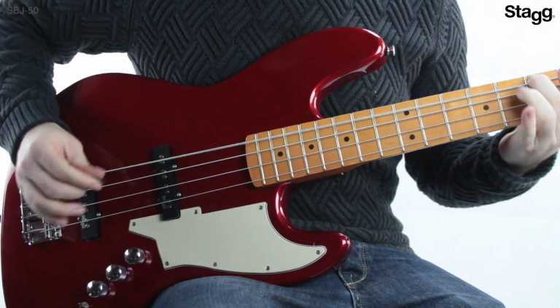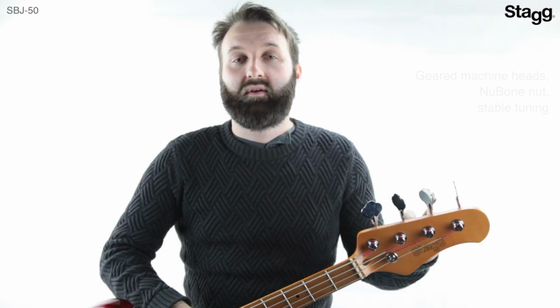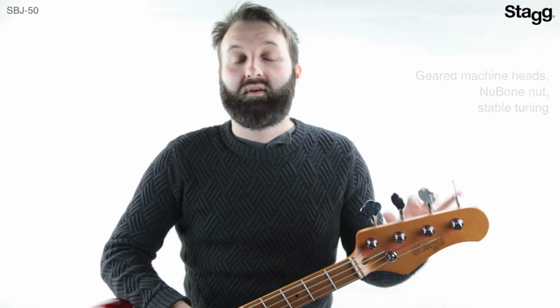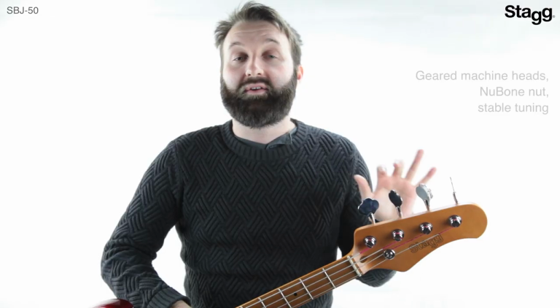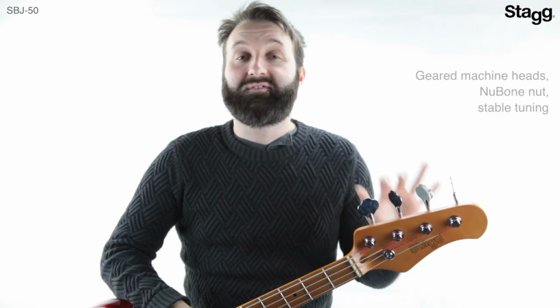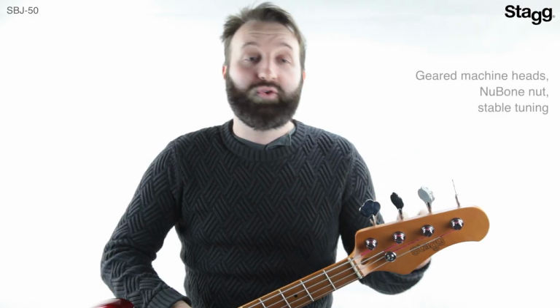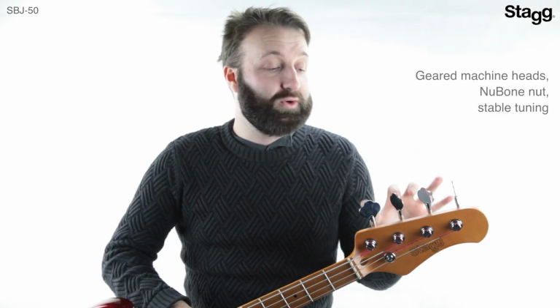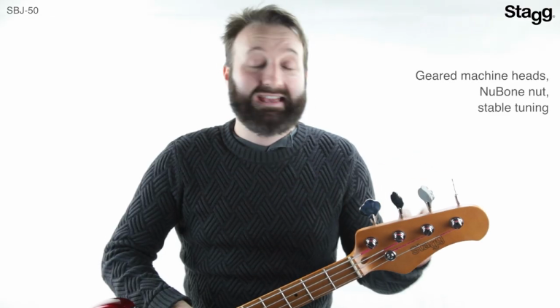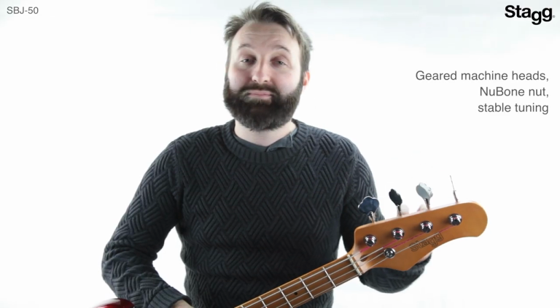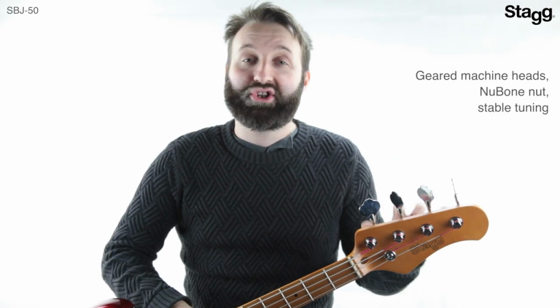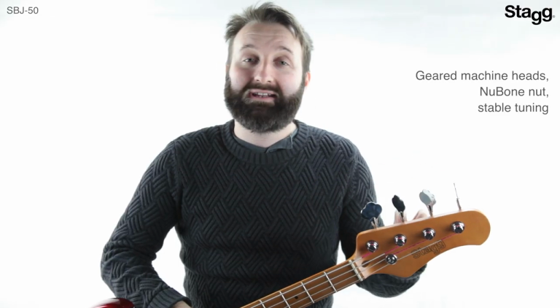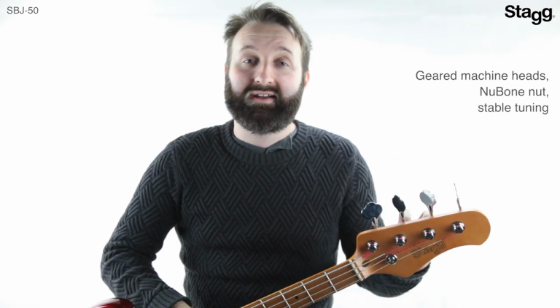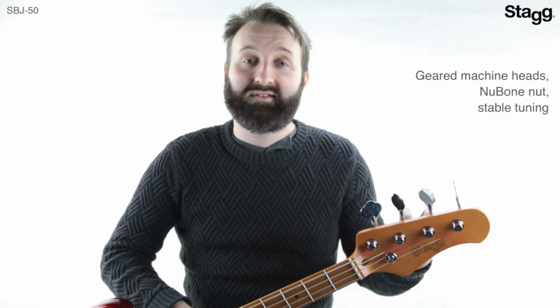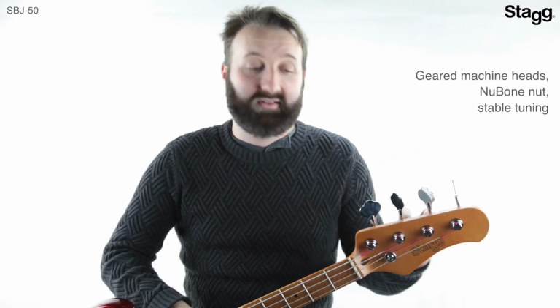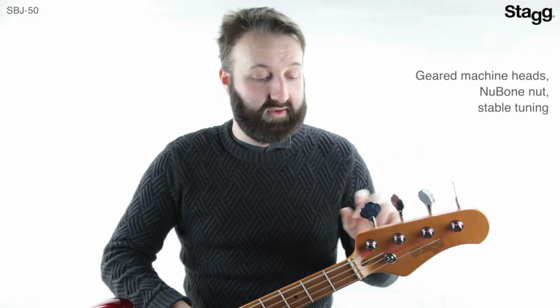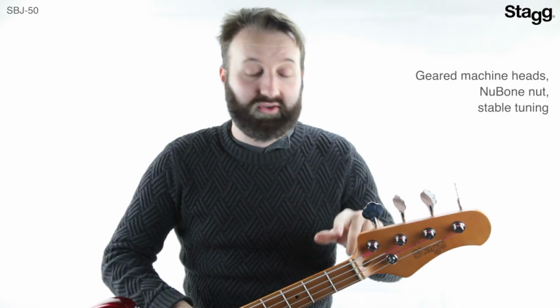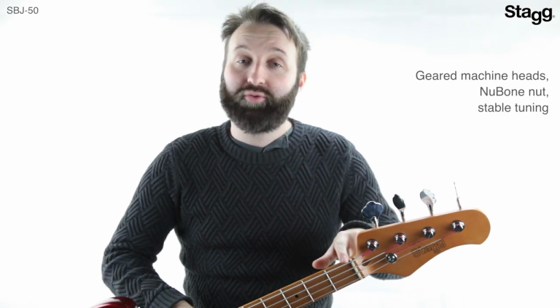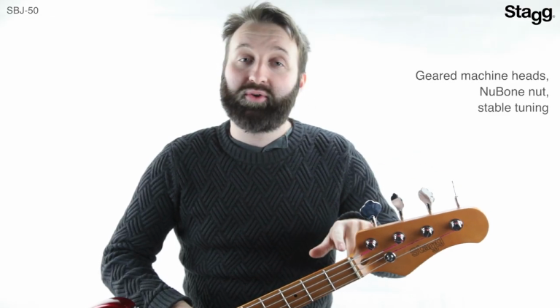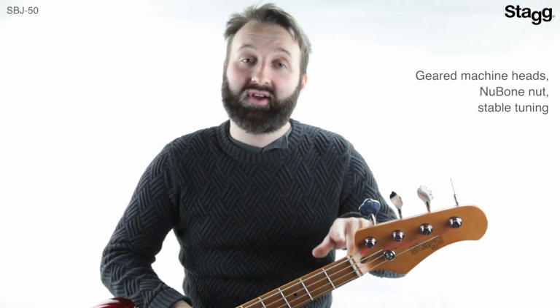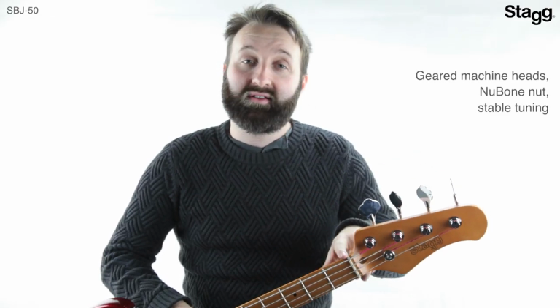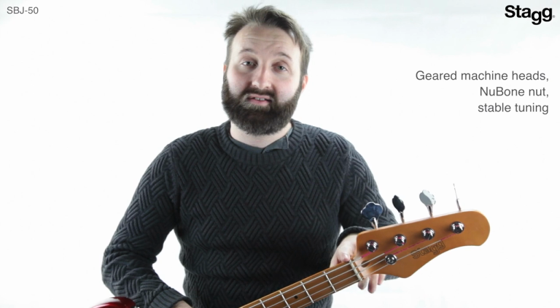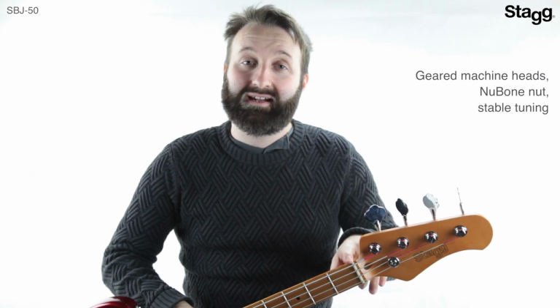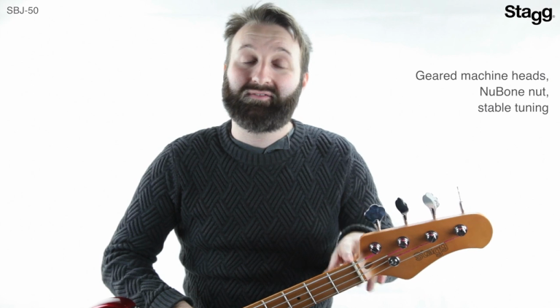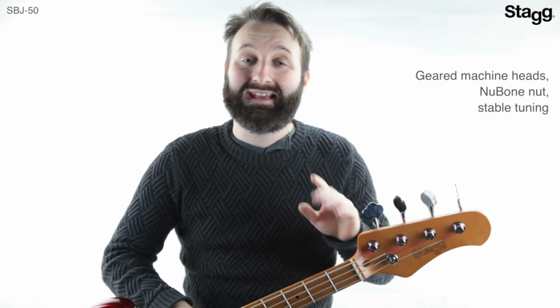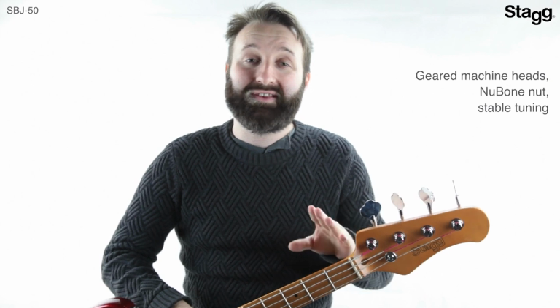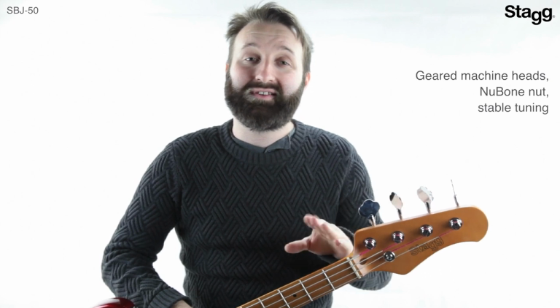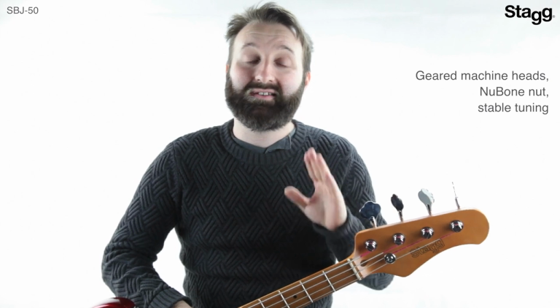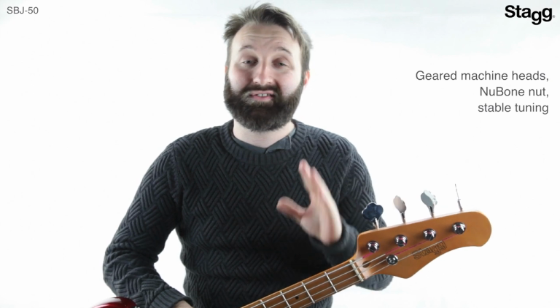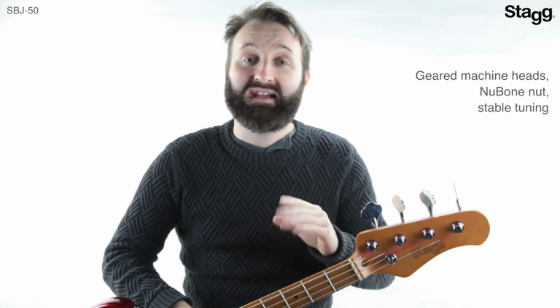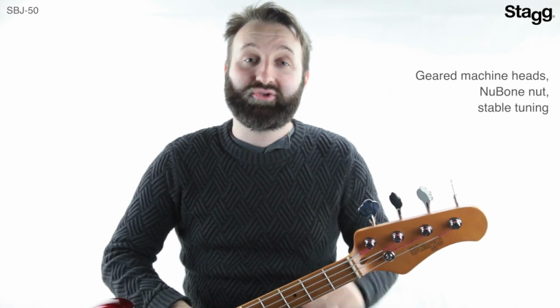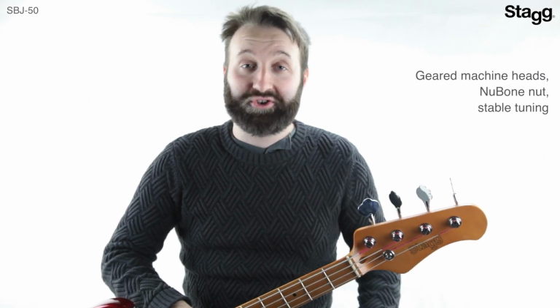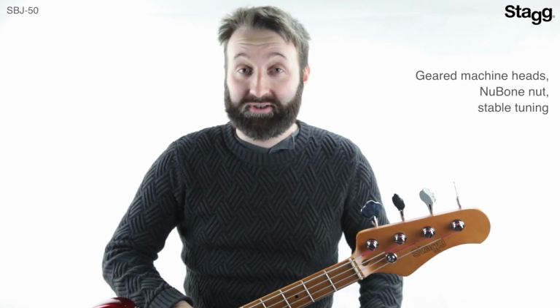The four geared machine heads and new bone nut allow for easy and stable tuning.